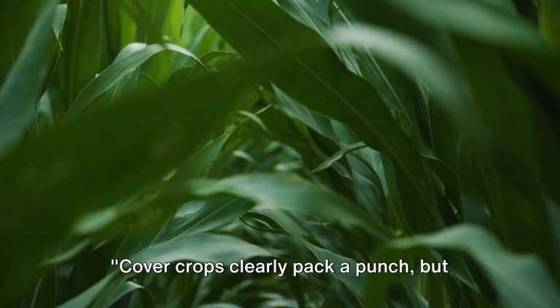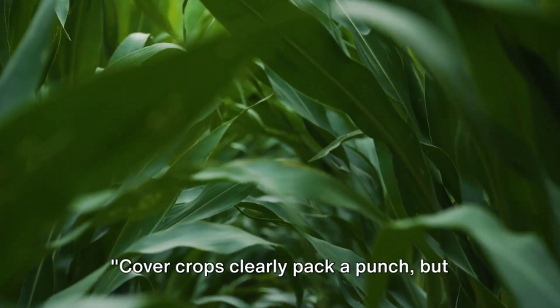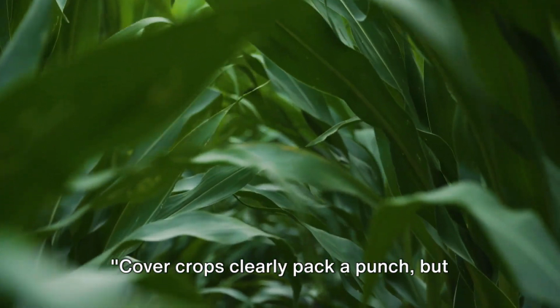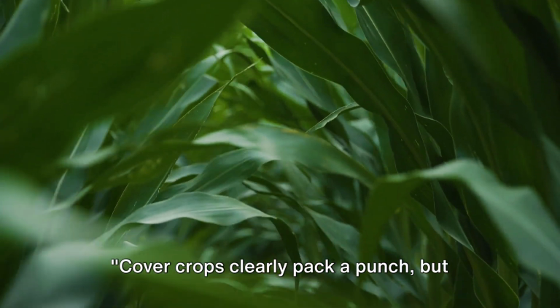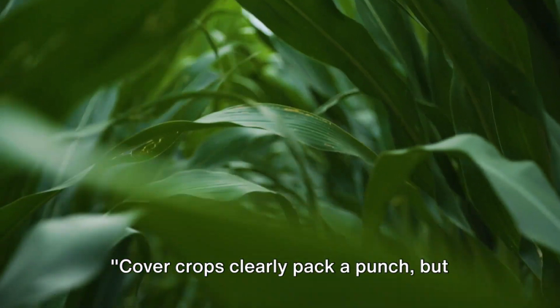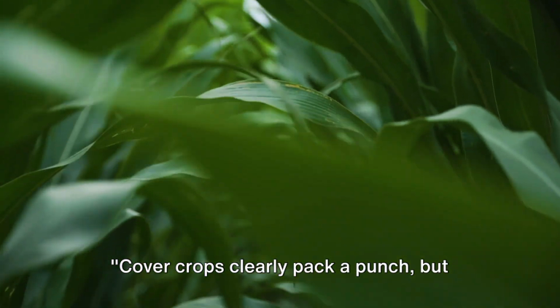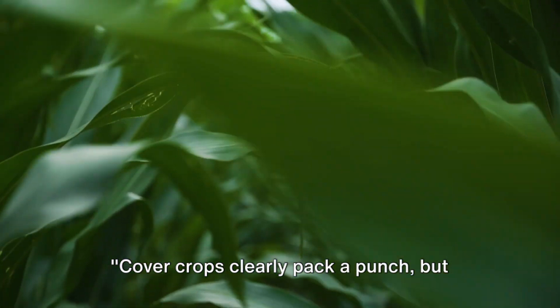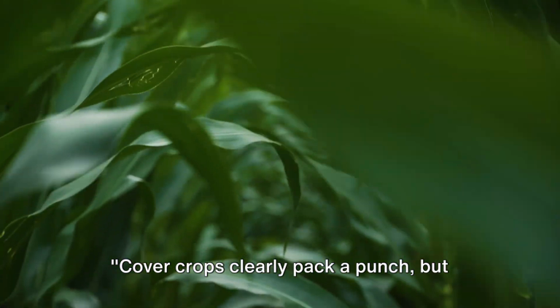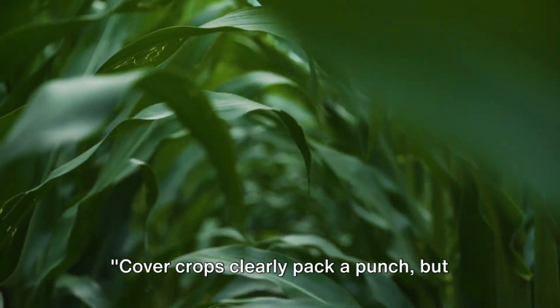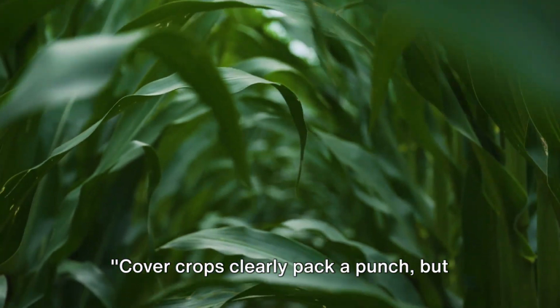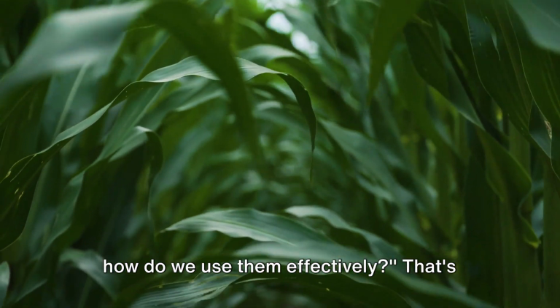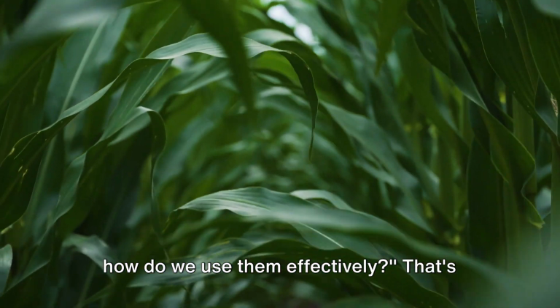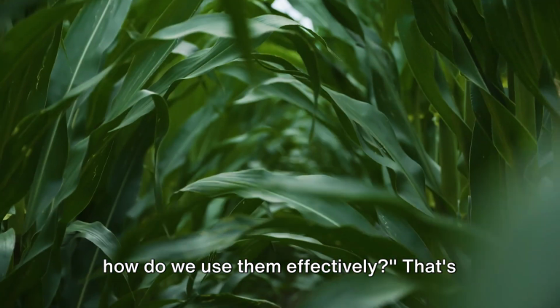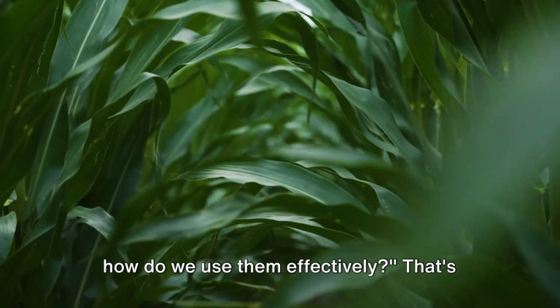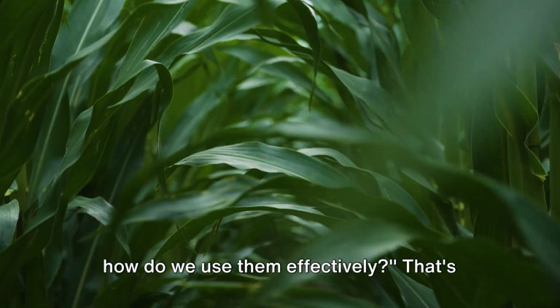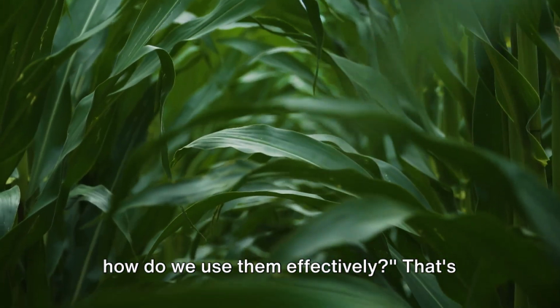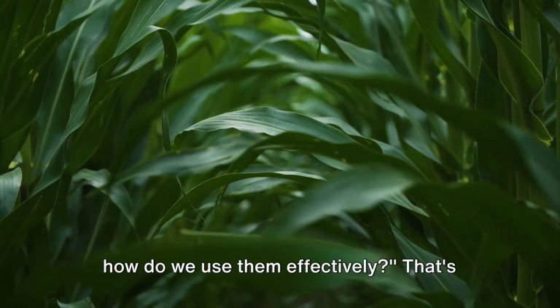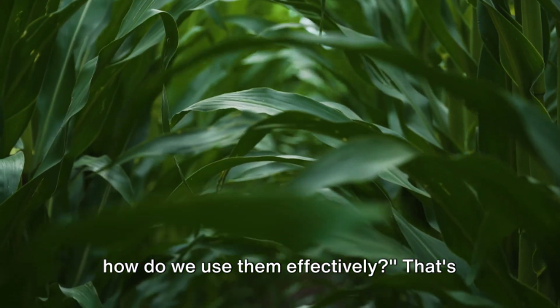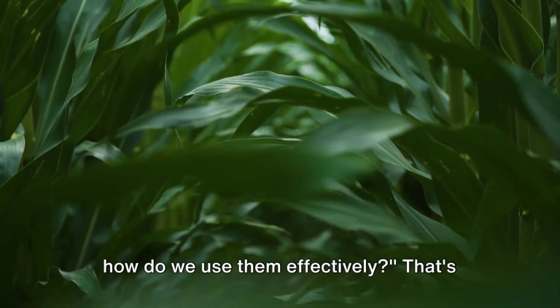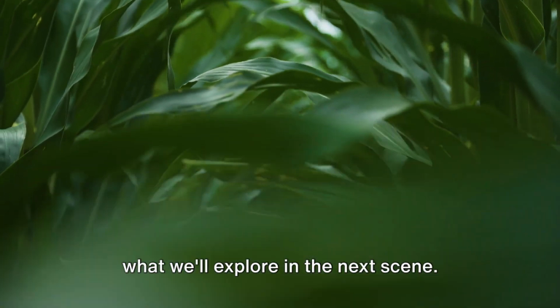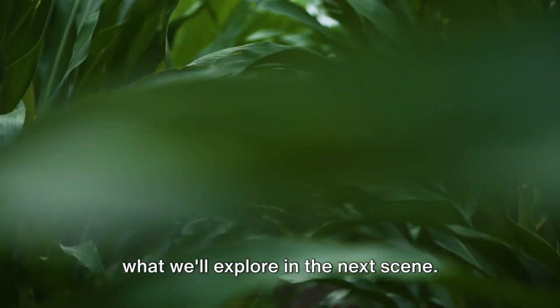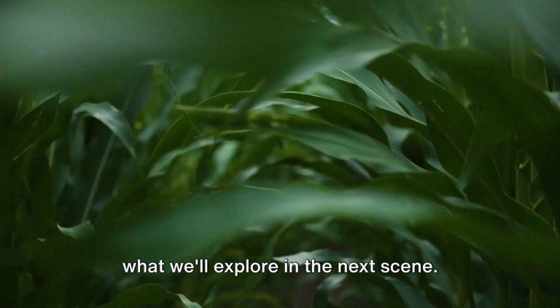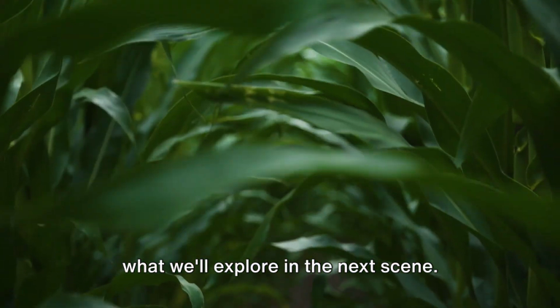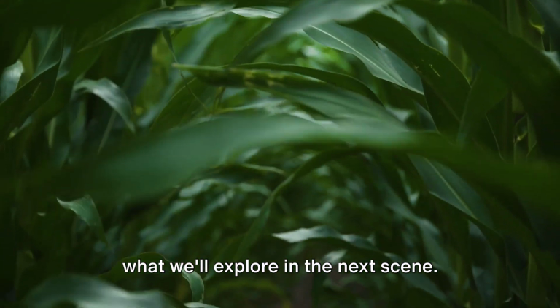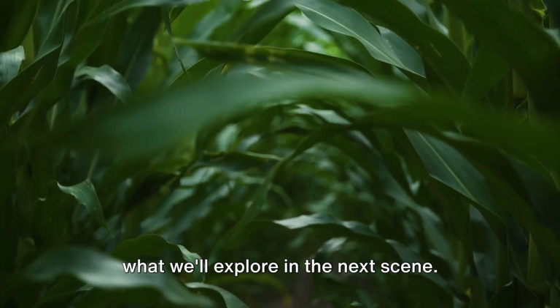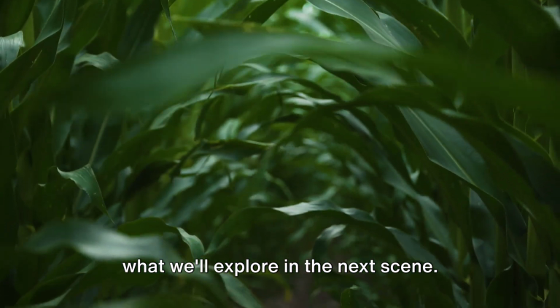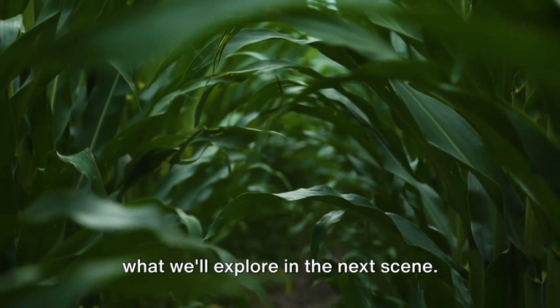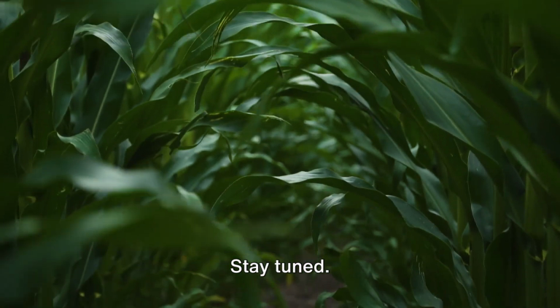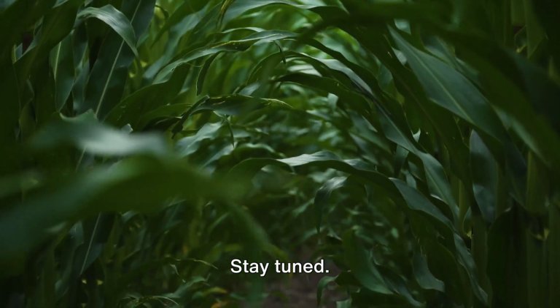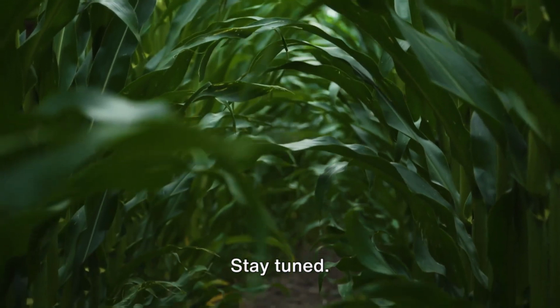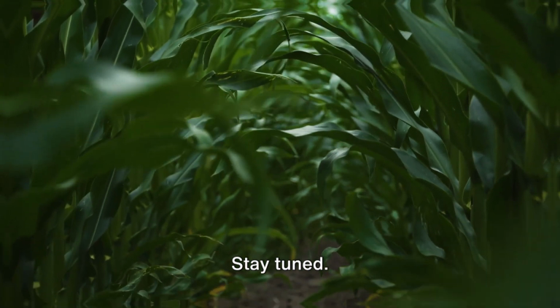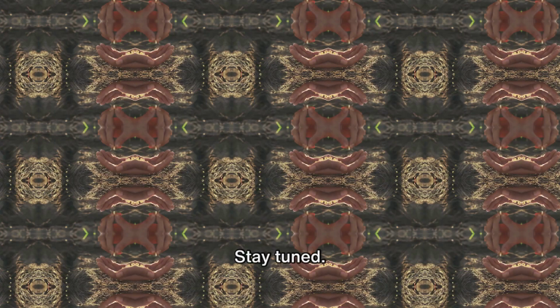Cover crops clearly pack a punch, but how do we use them effectively? That's what we'll explore in the next scene. Stay tuned.